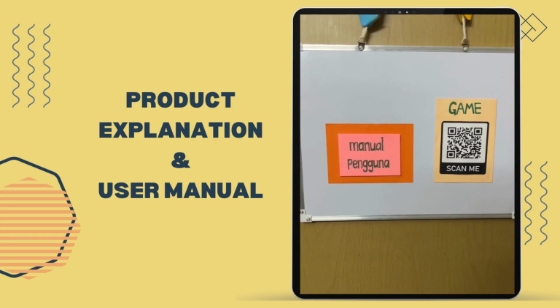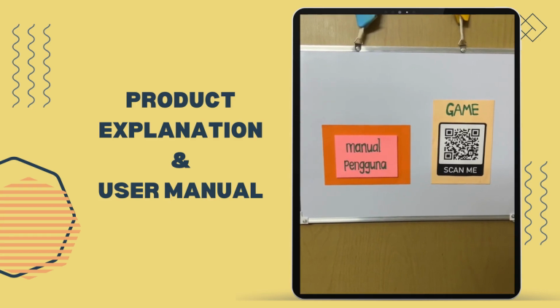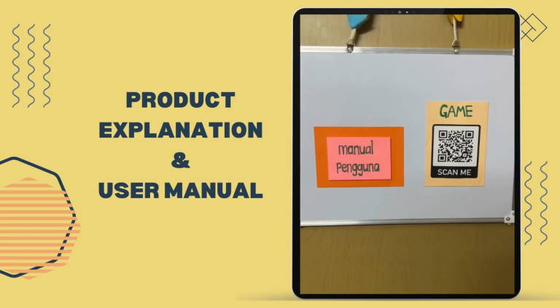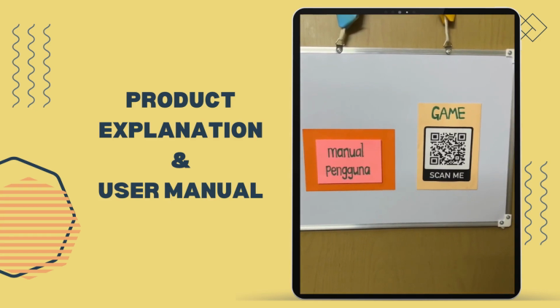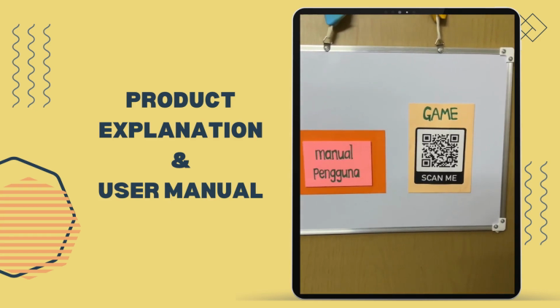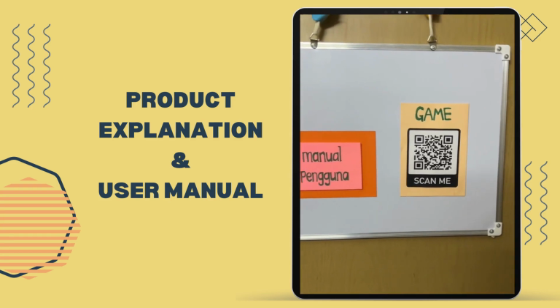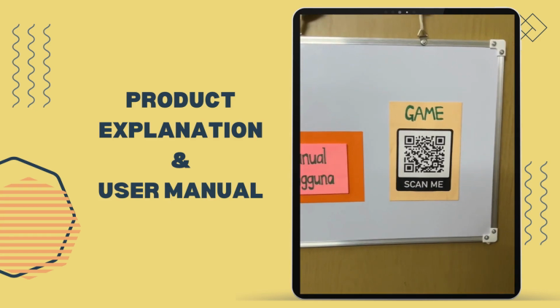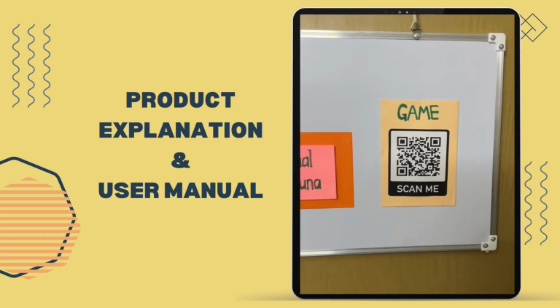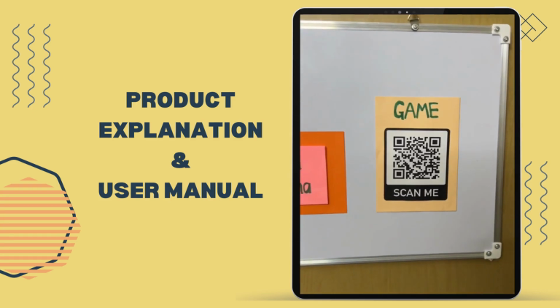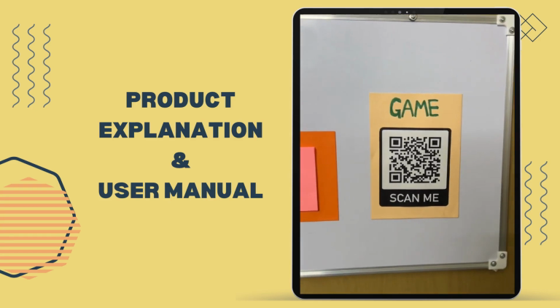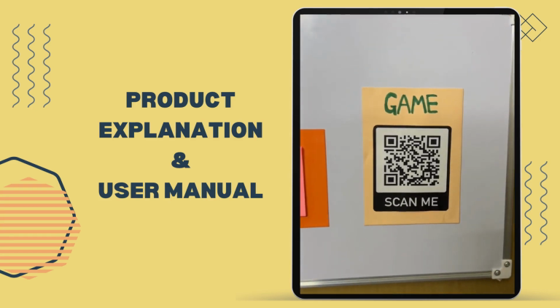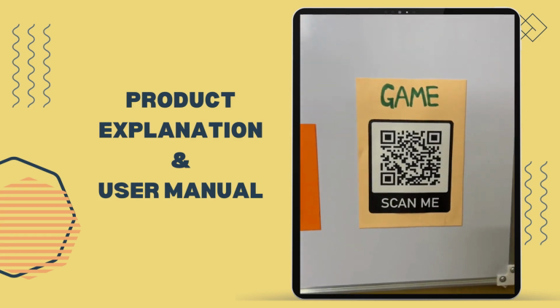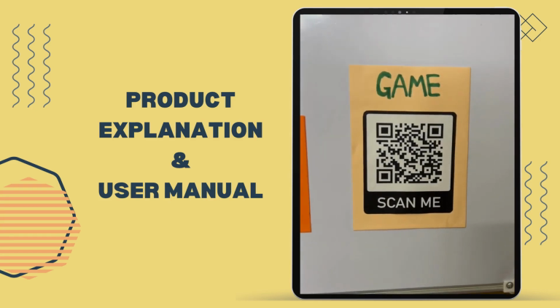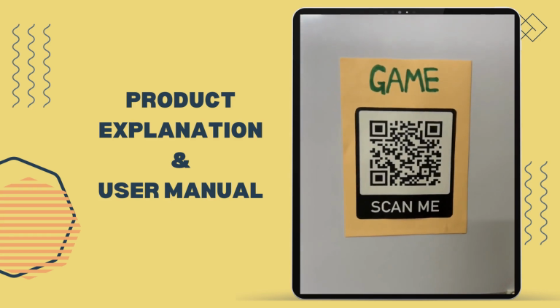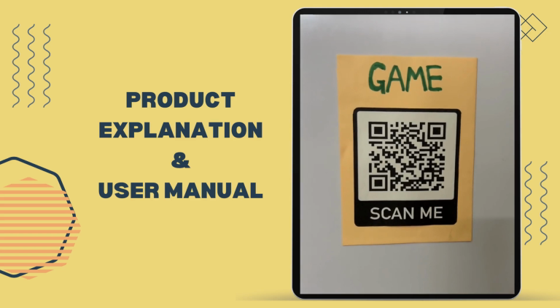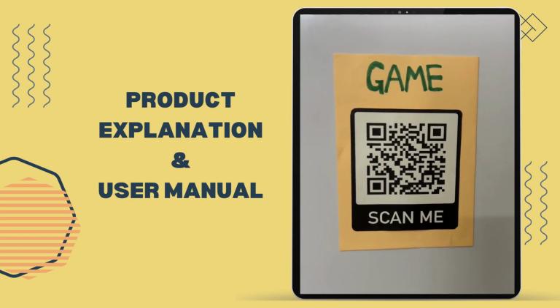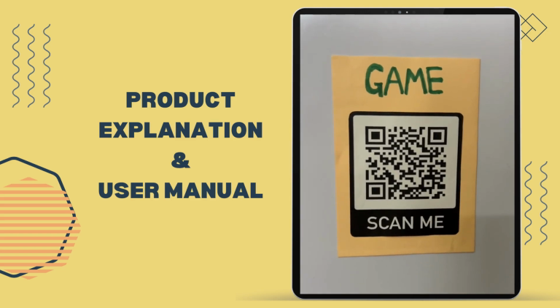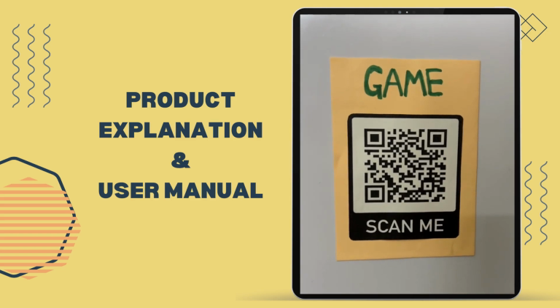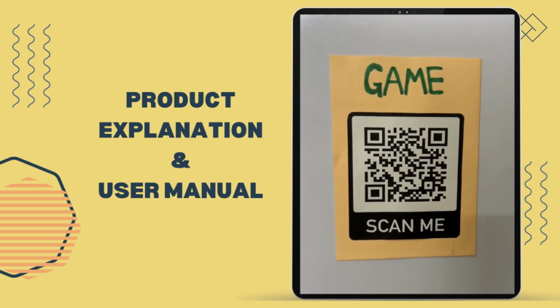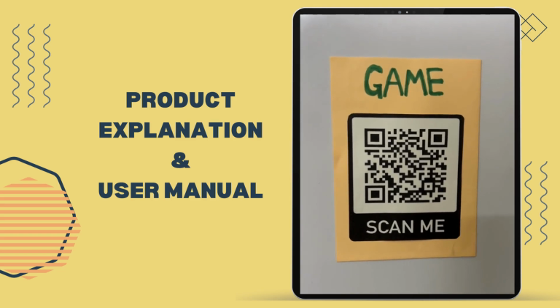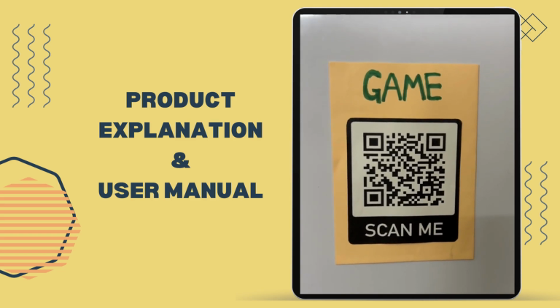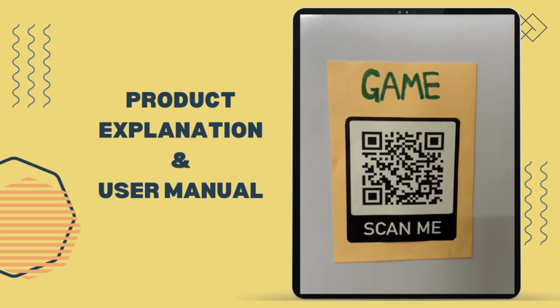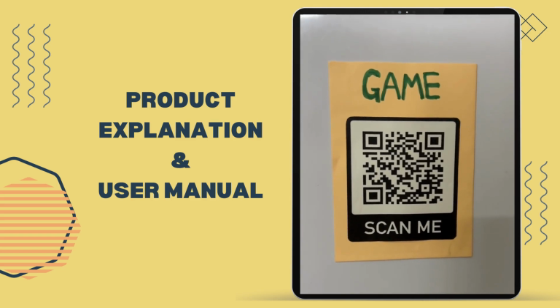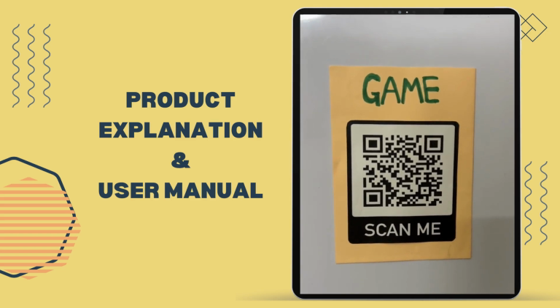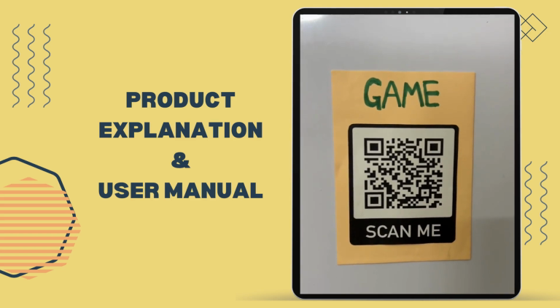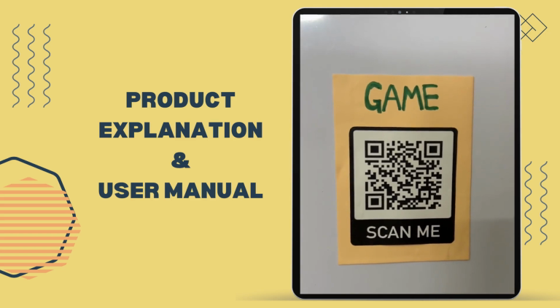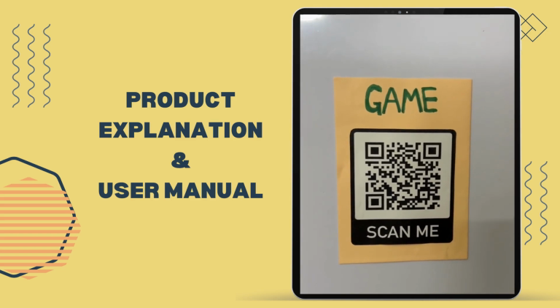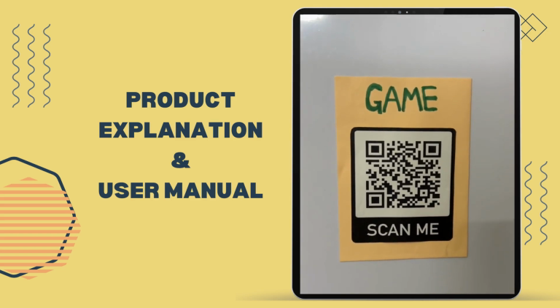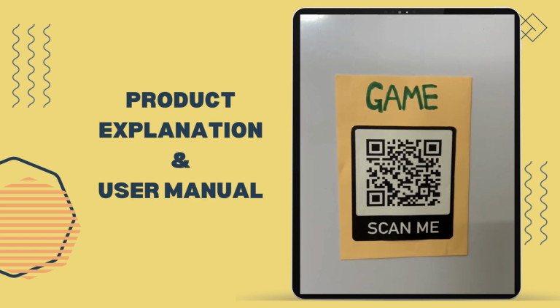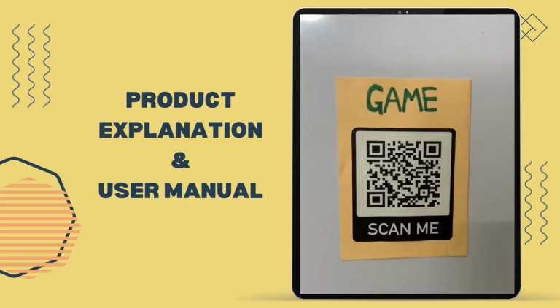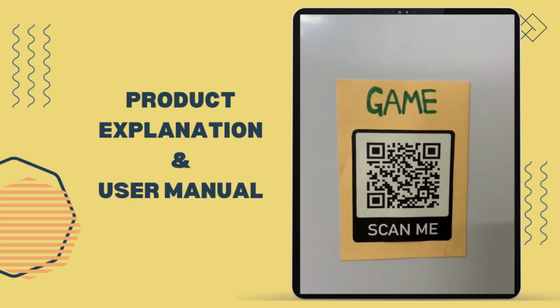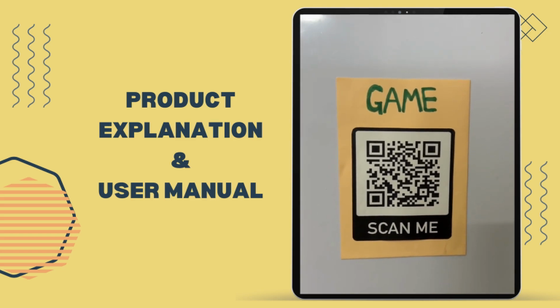Lastly, don't forget to scan the QR code to get a set of questions to test your understanding on this topic.